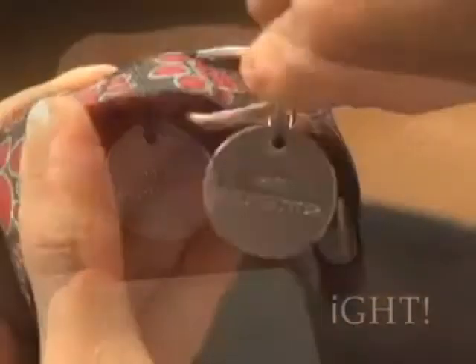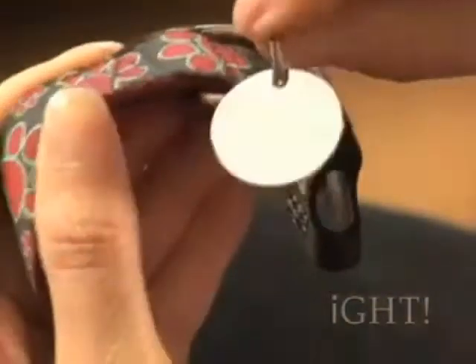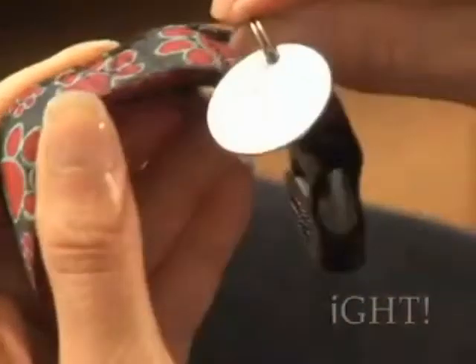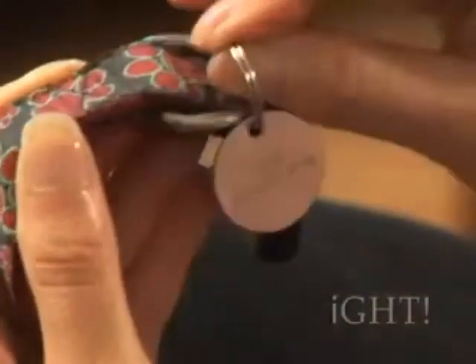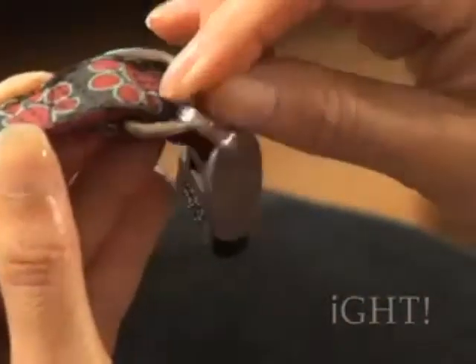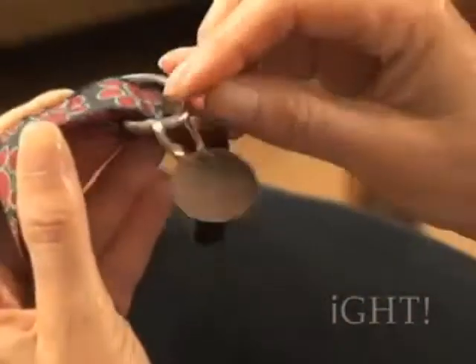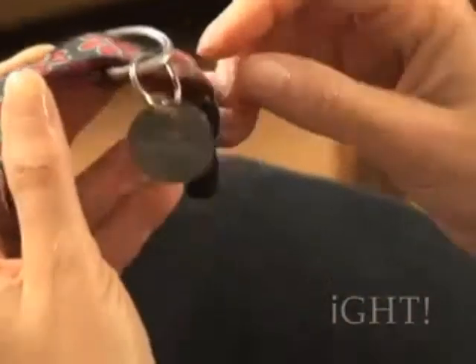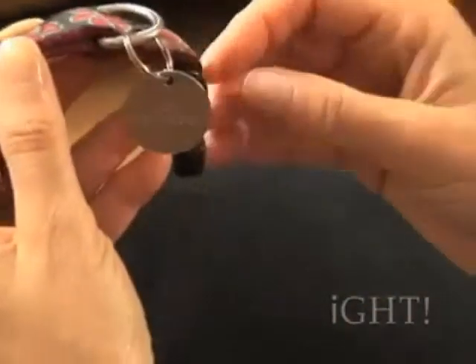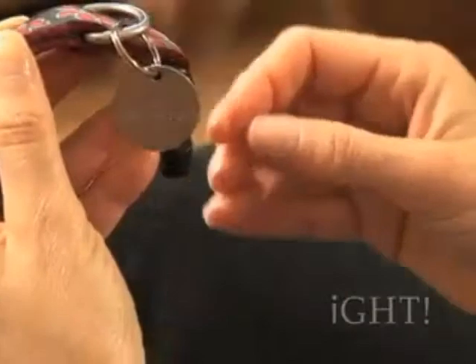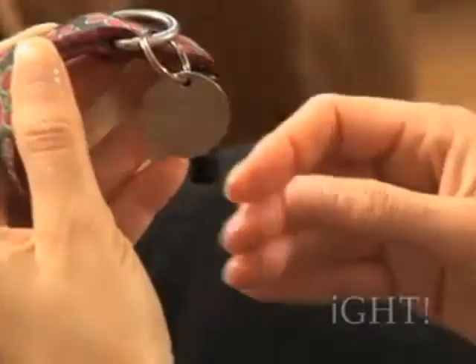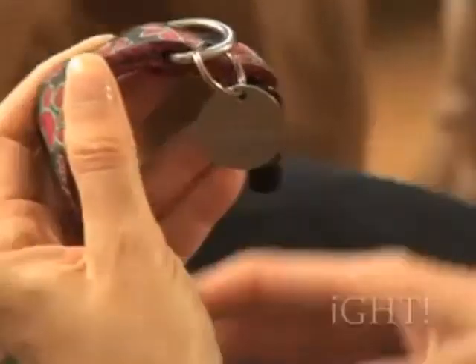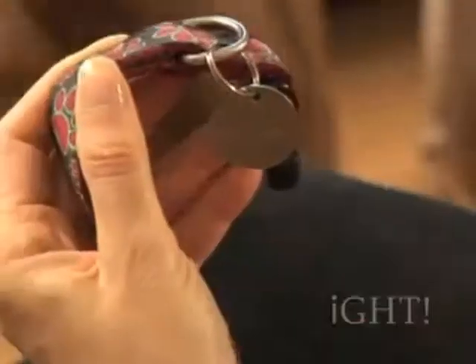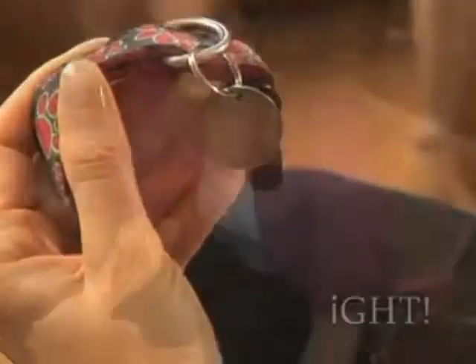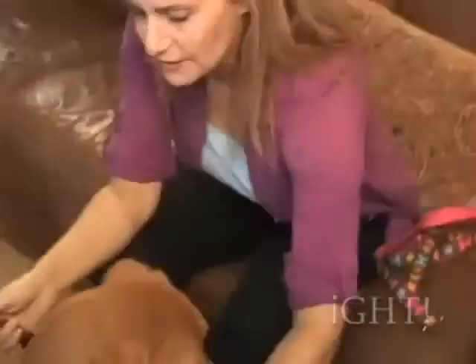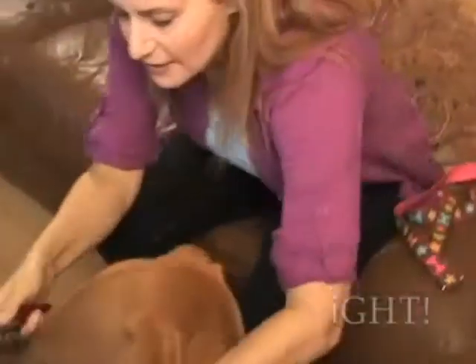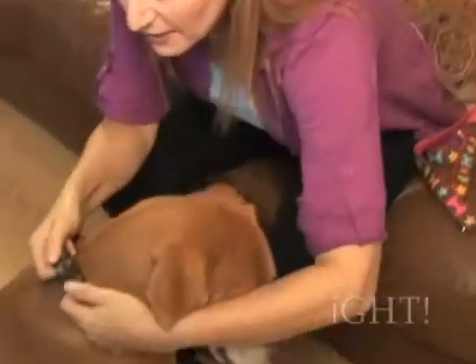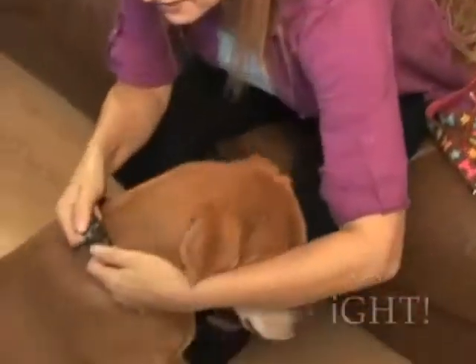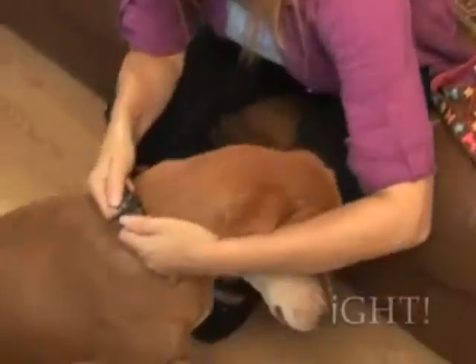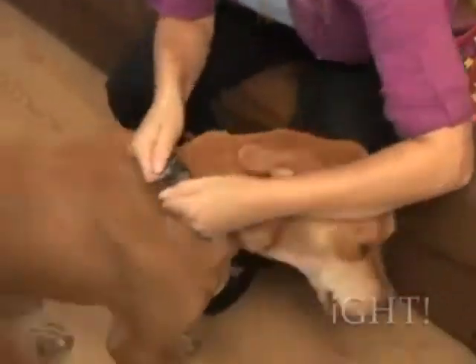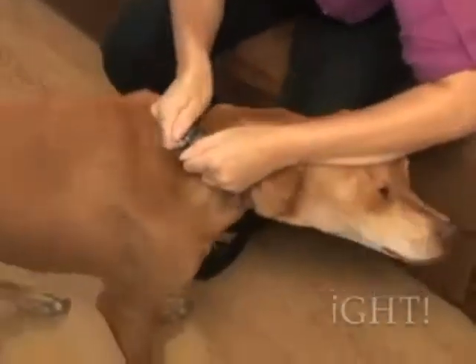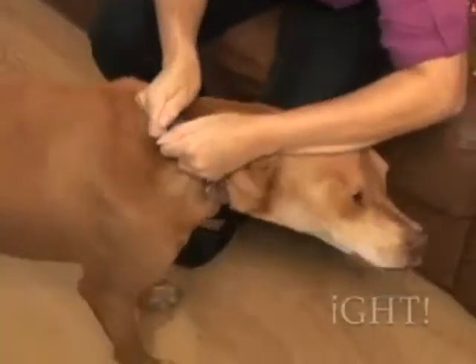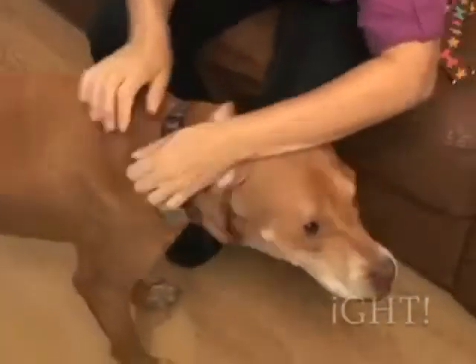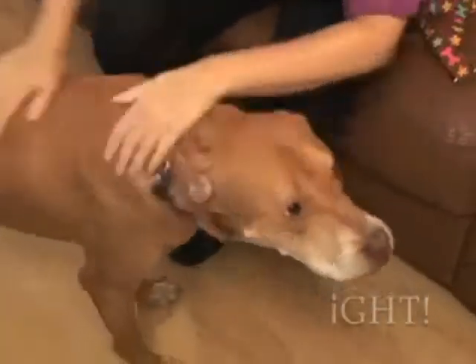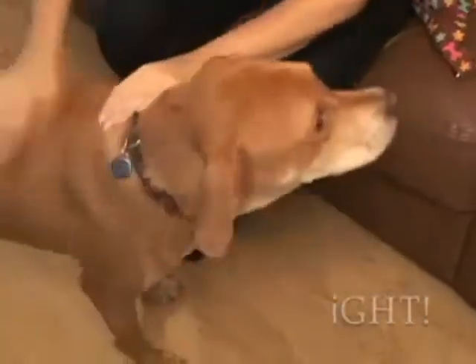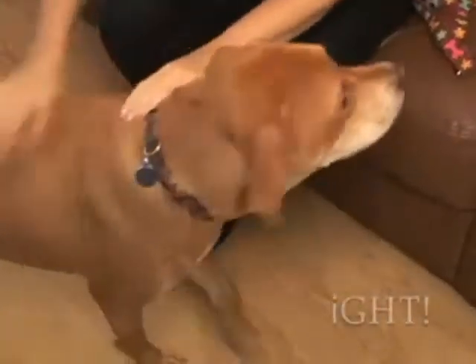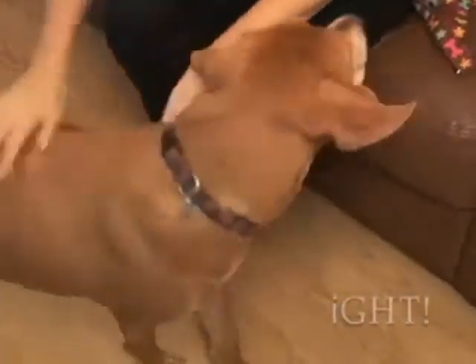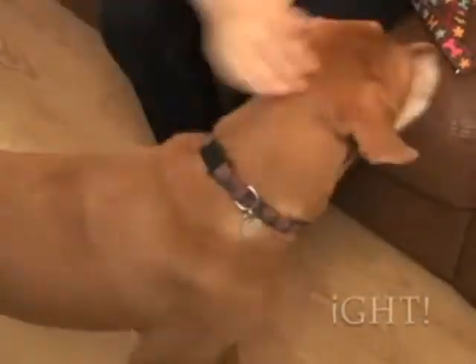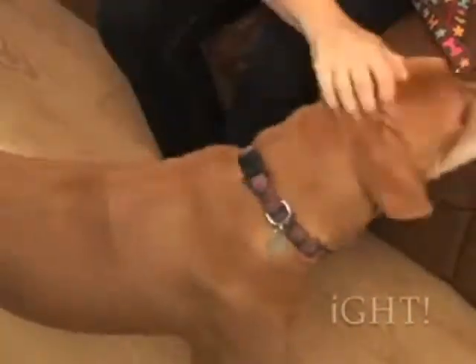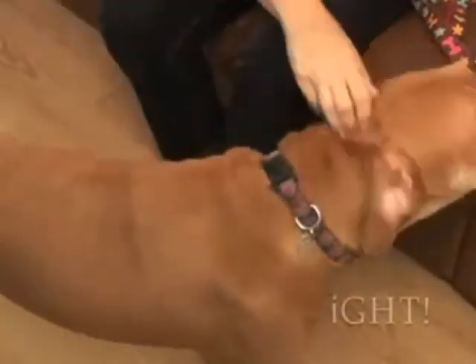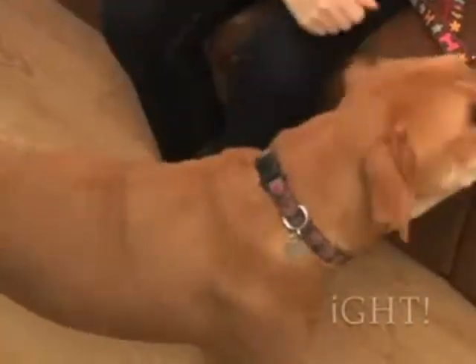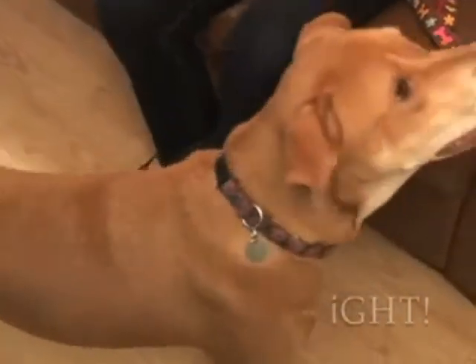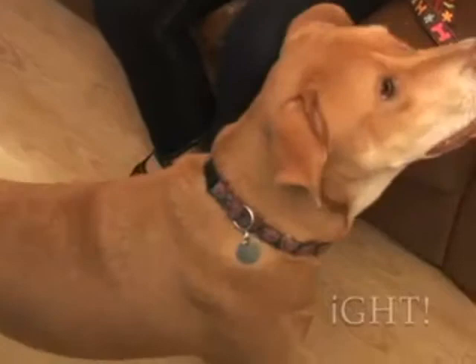Simply fasten the Pet Protector disc to your pet's collar, and that's it. No drops, no pills, and no poisons.